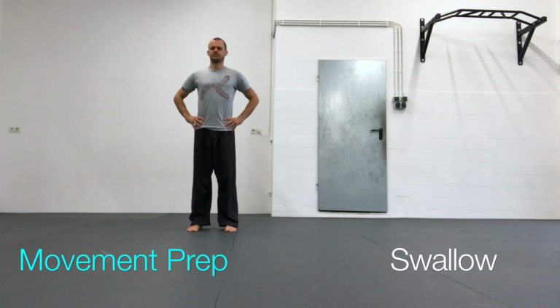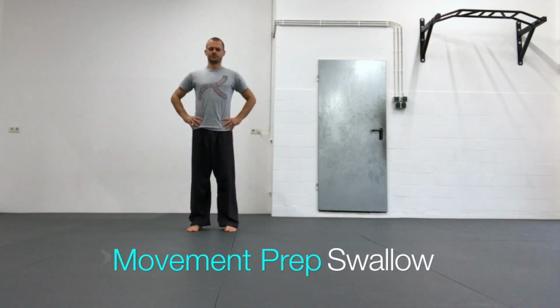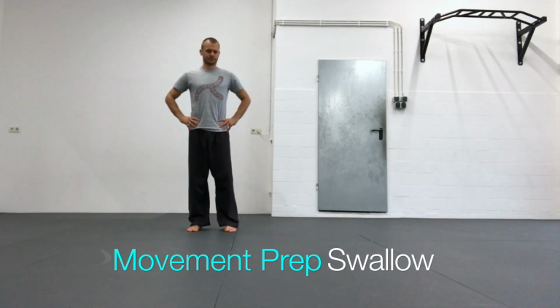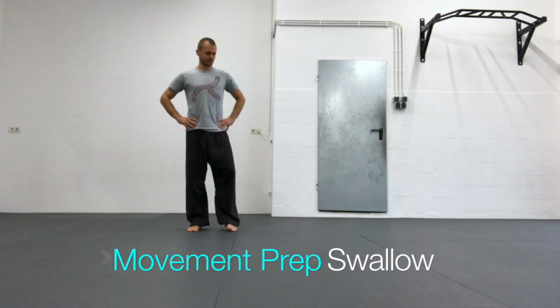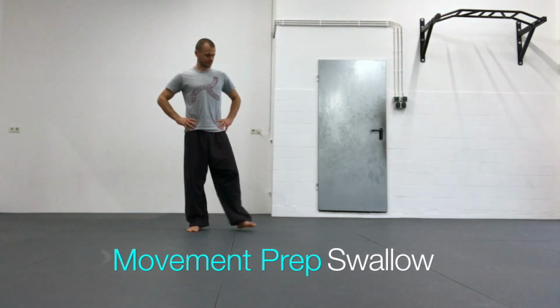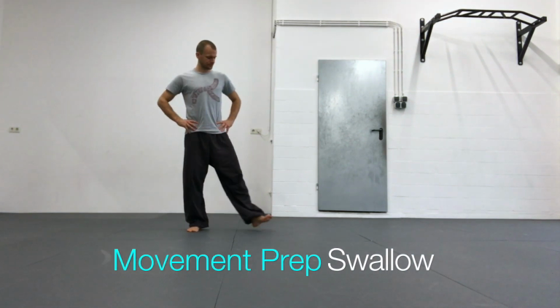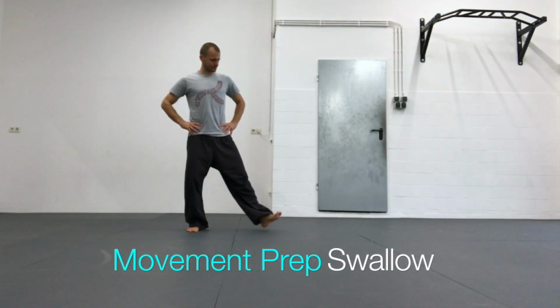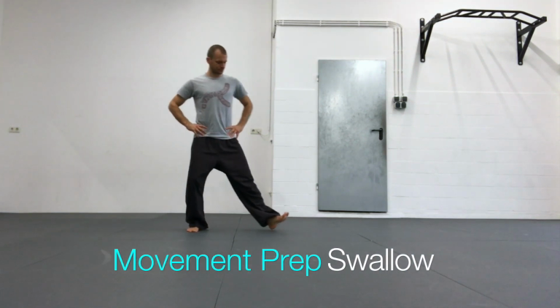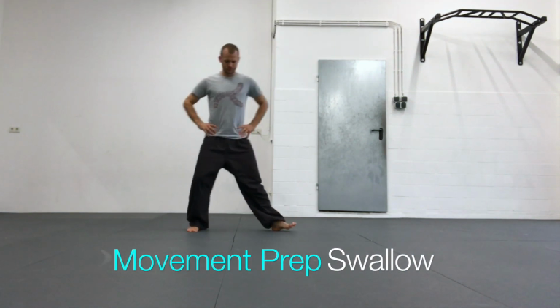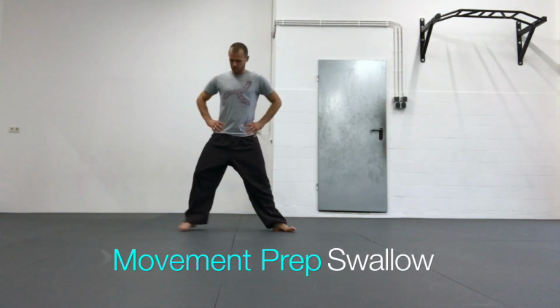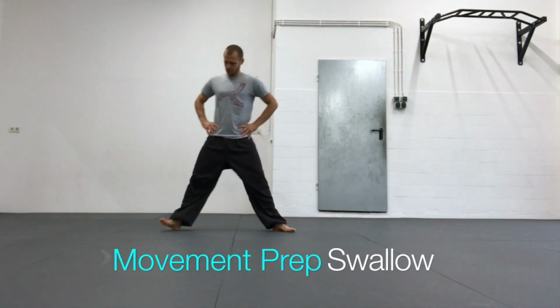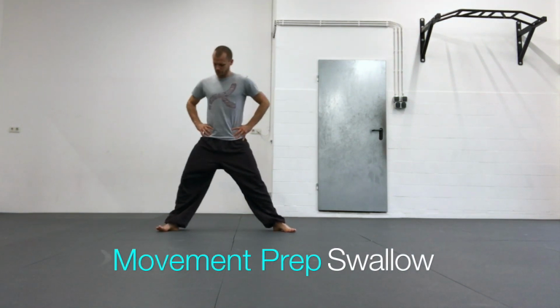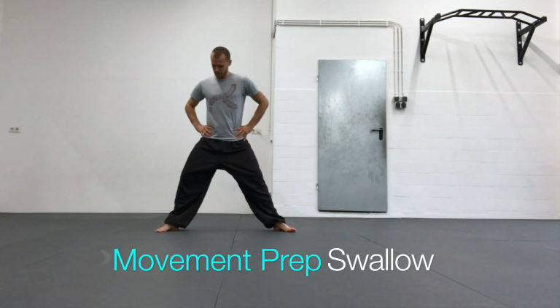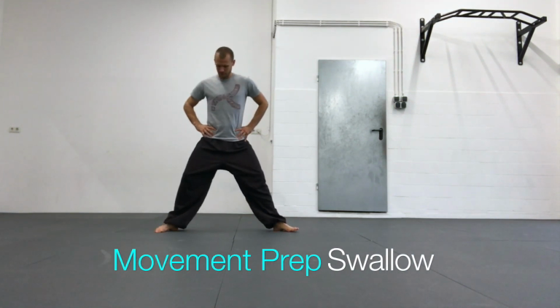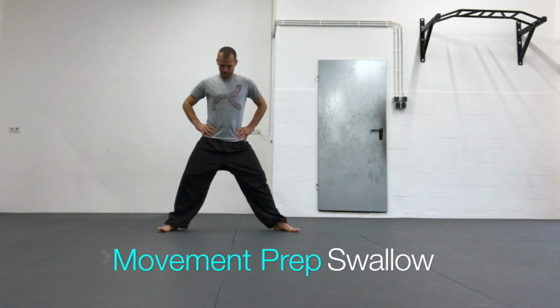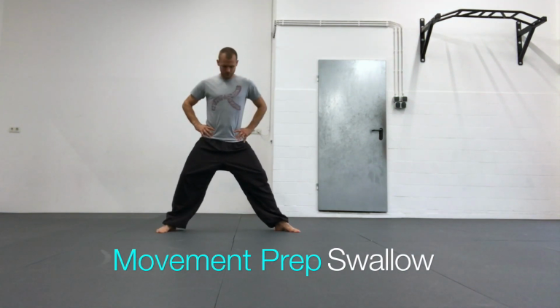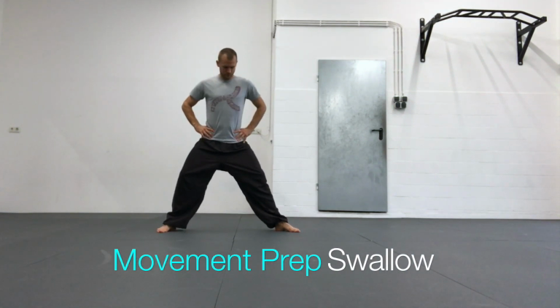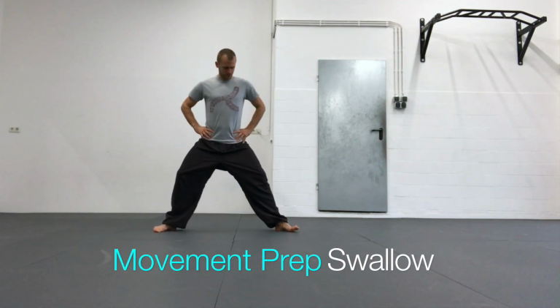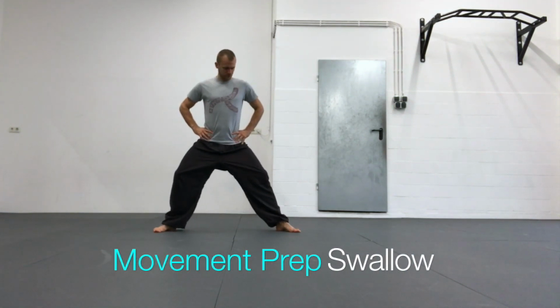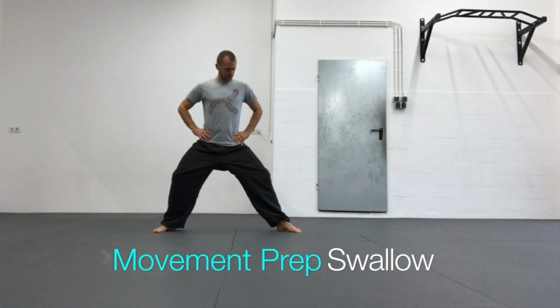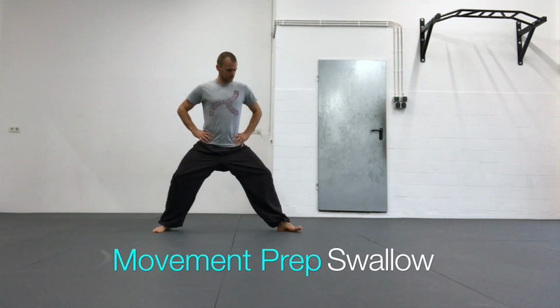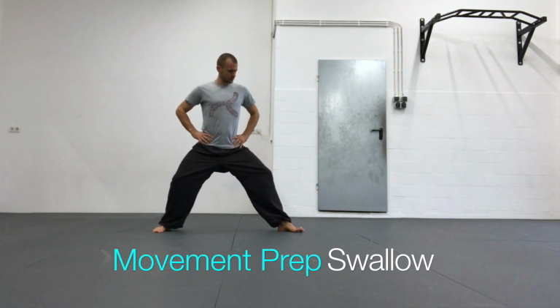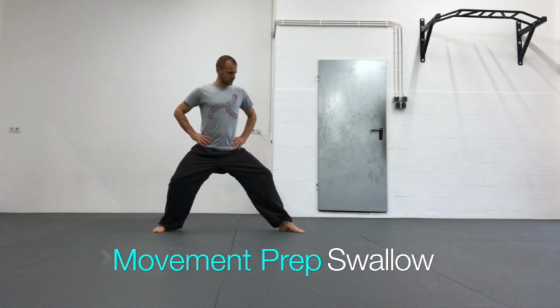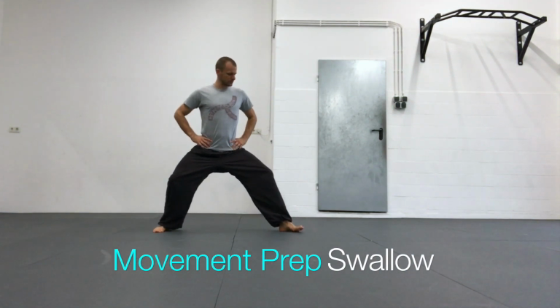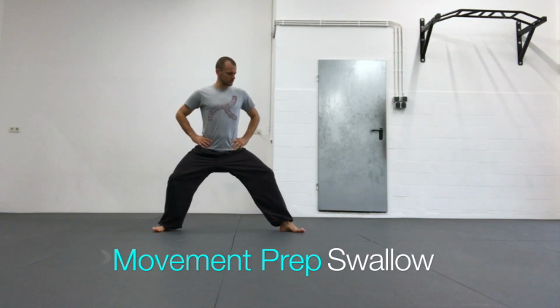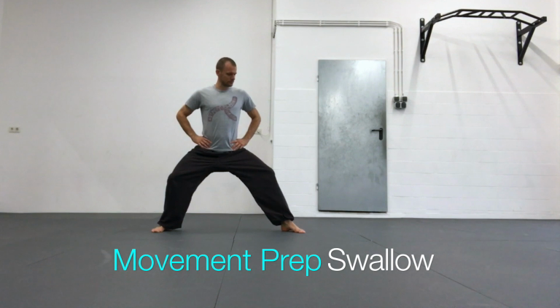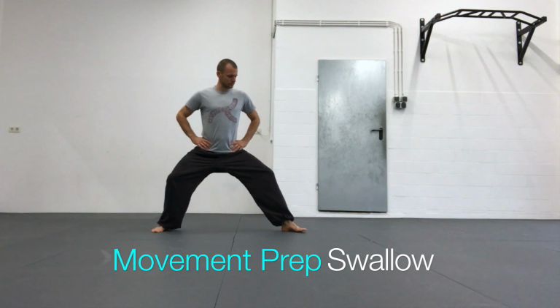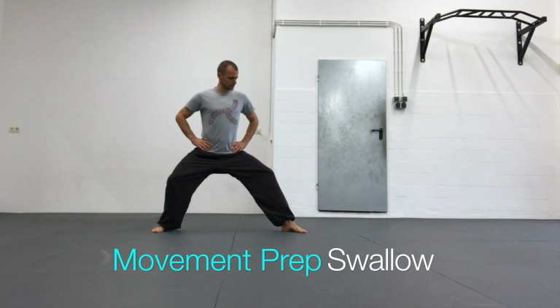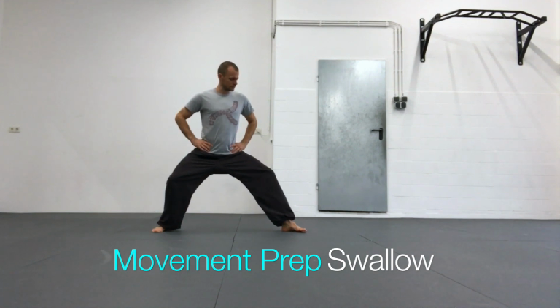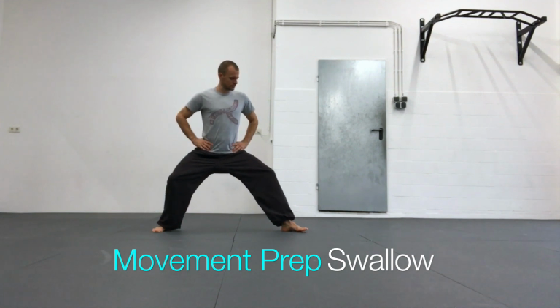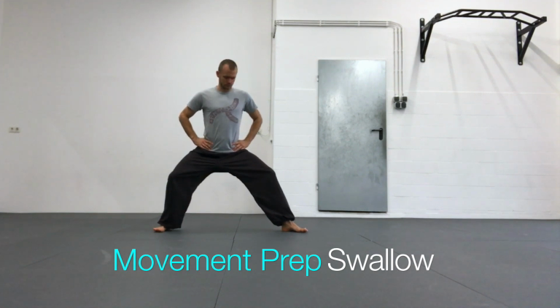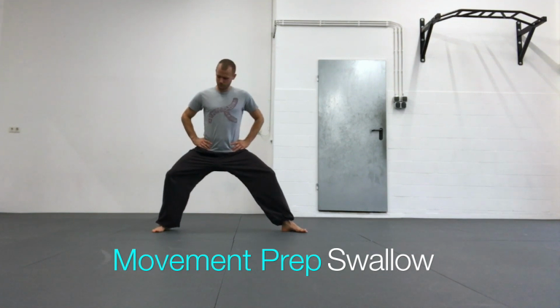In this video I demonstrate a couple of movement preparations for the swallow palm change of the Yitzong Bagua system.